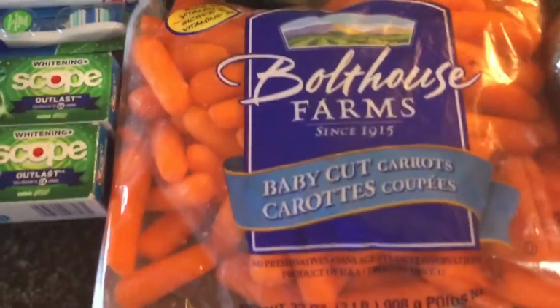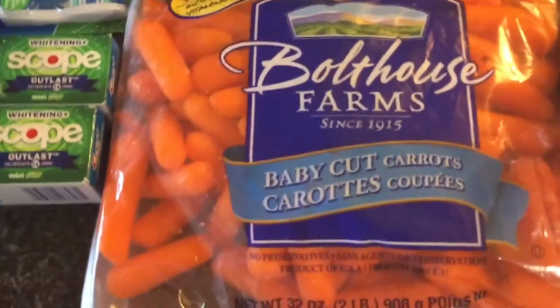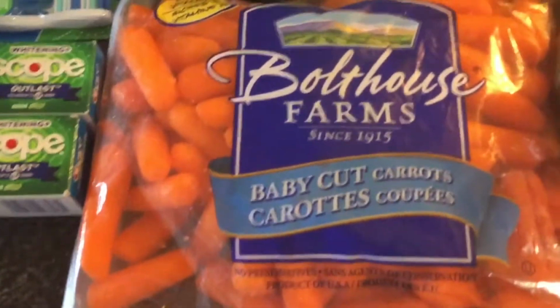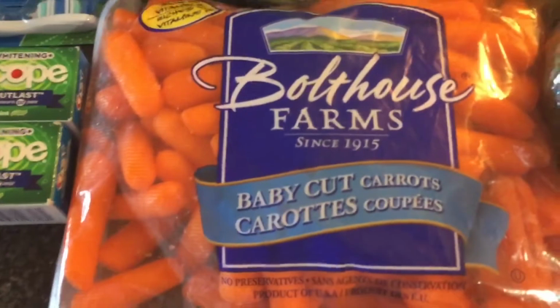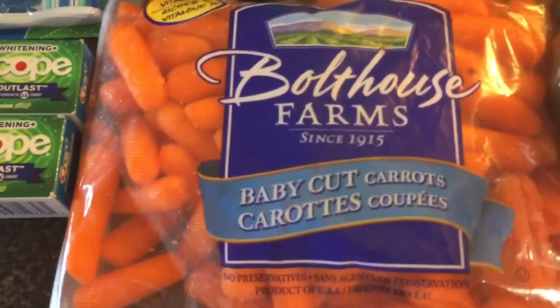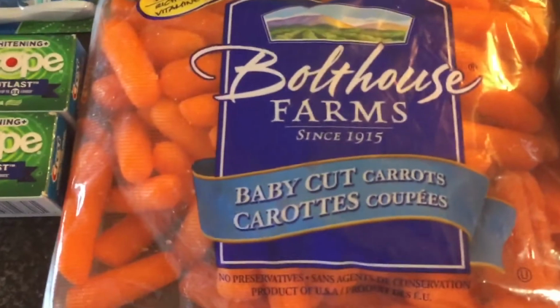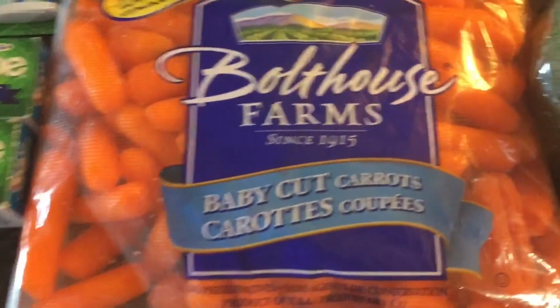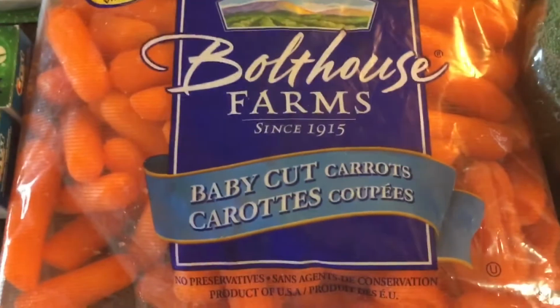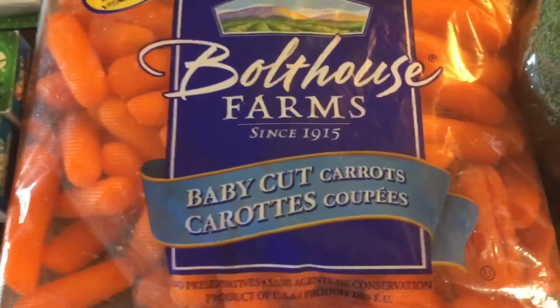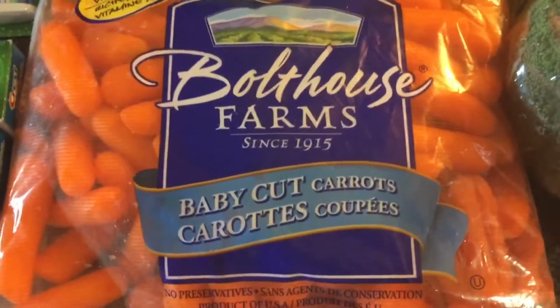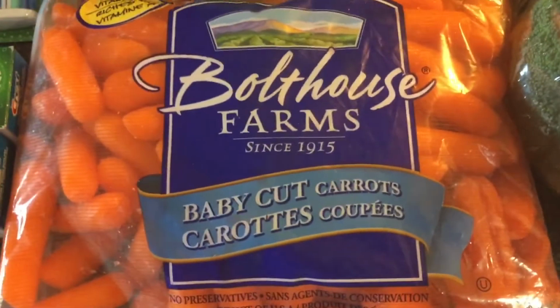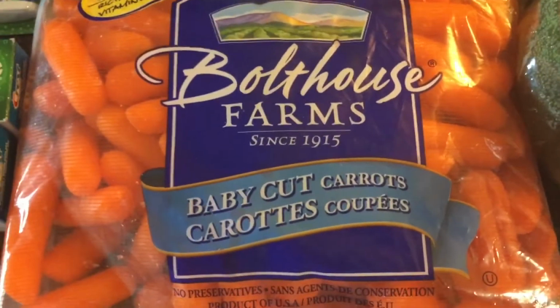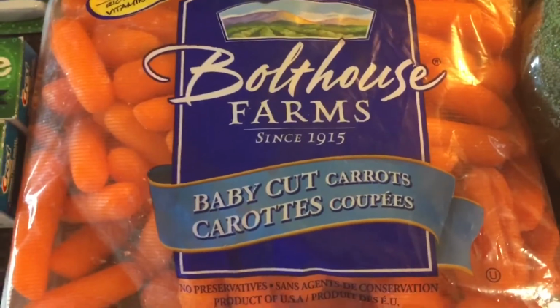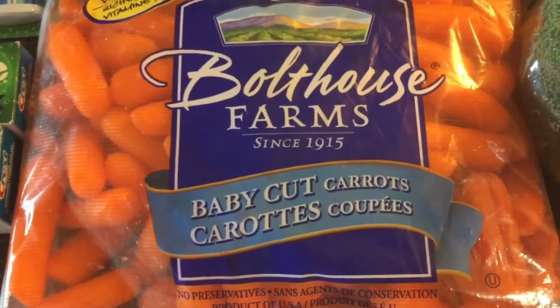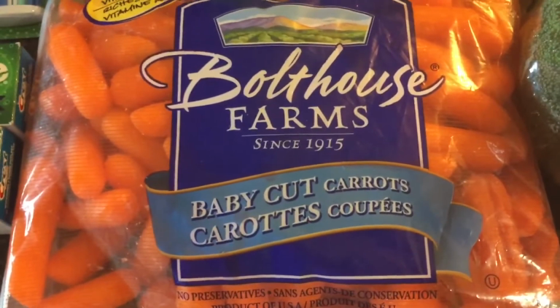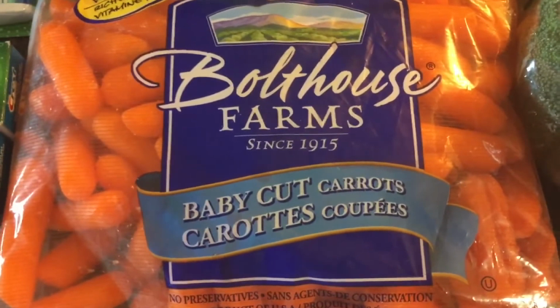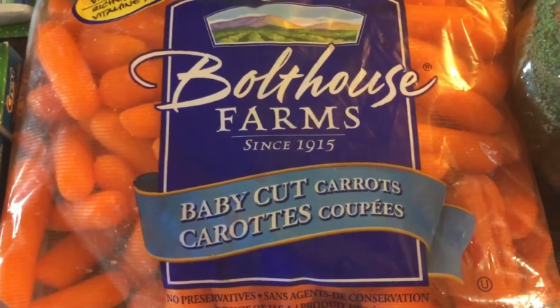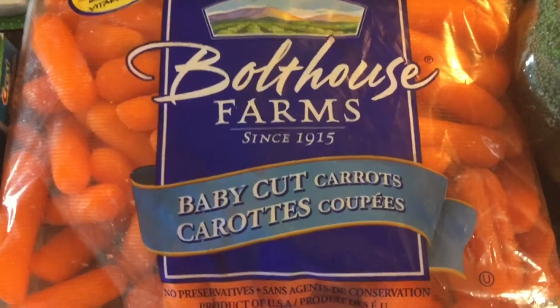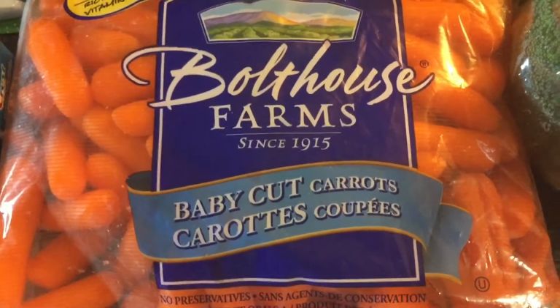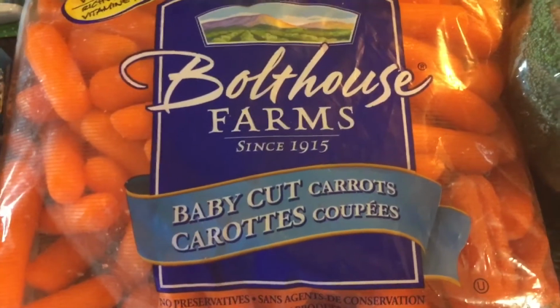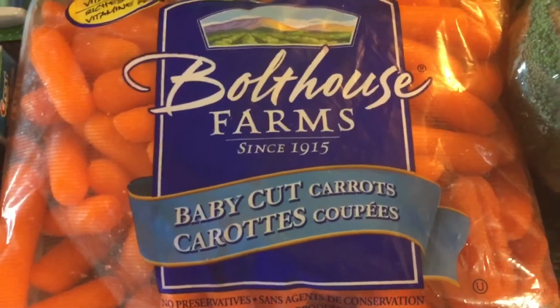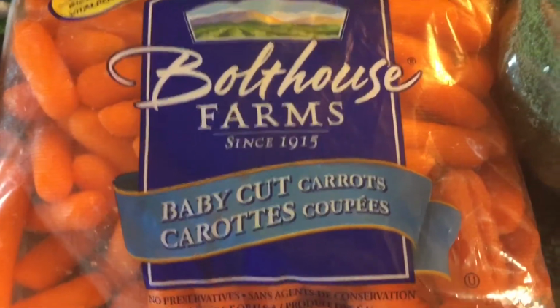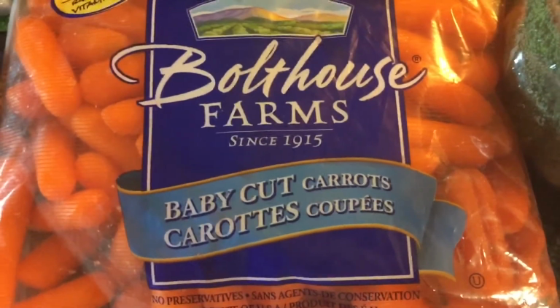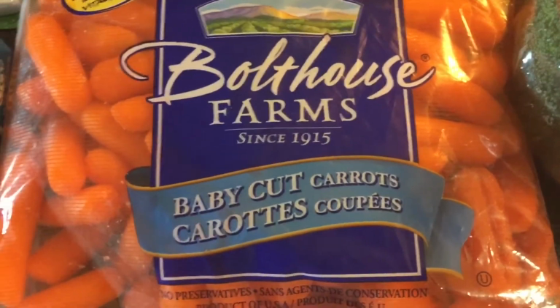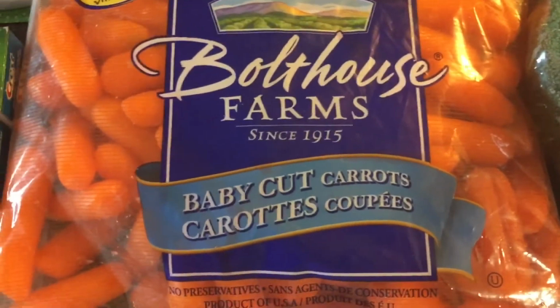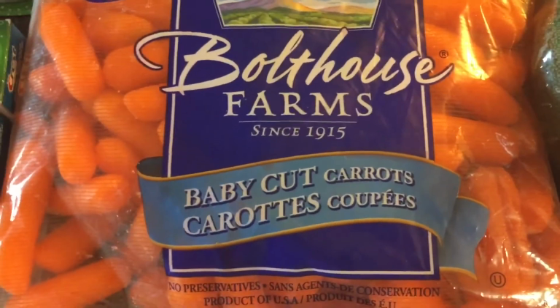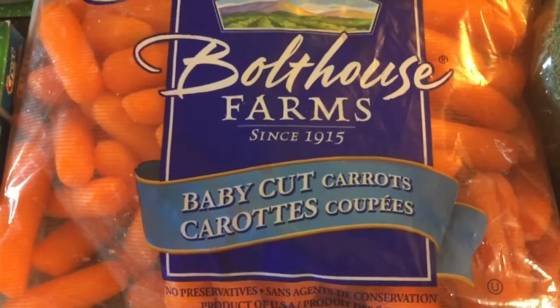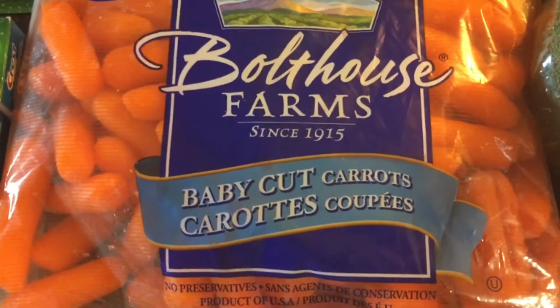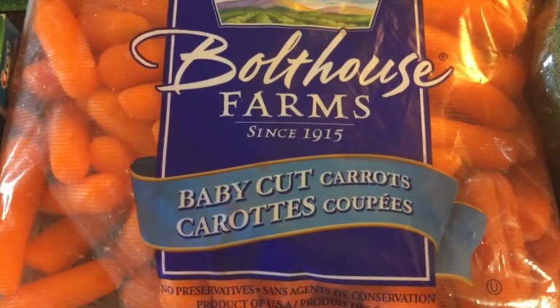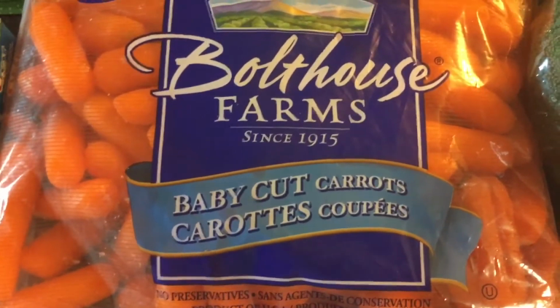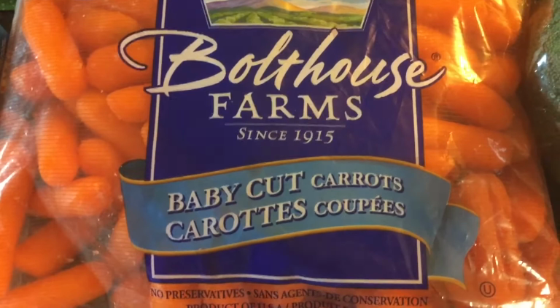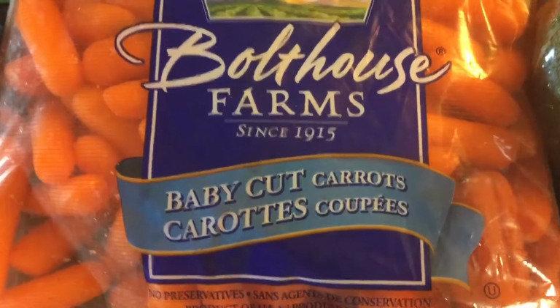These are $2.97 at Walmart, minus the $1 mail-out coupon, making it only $1.97.